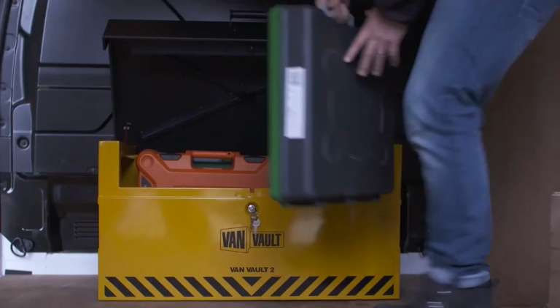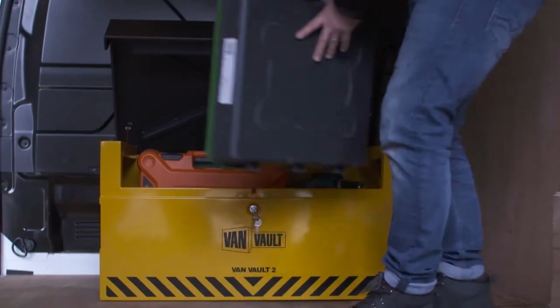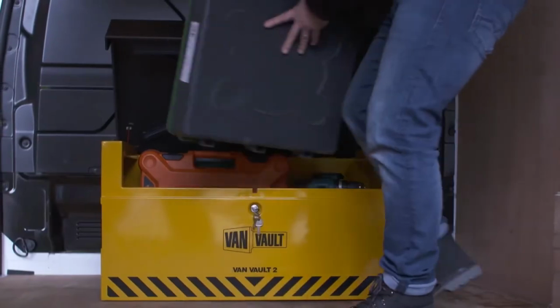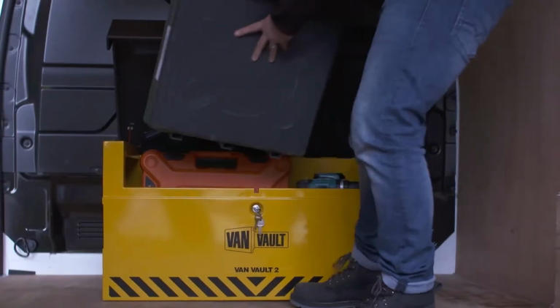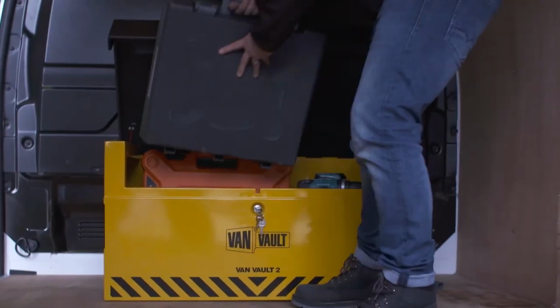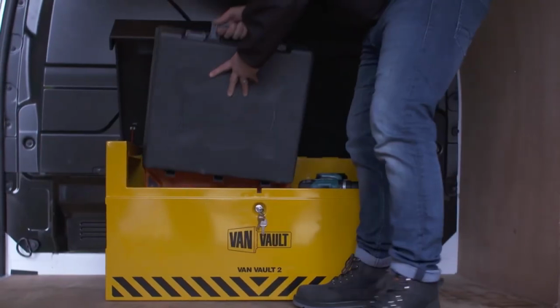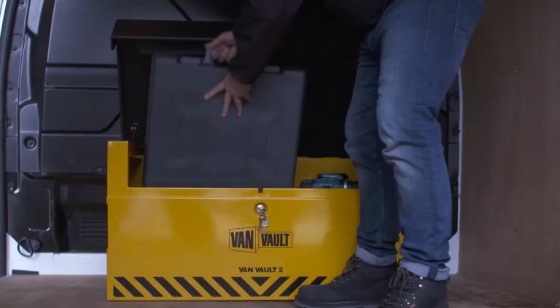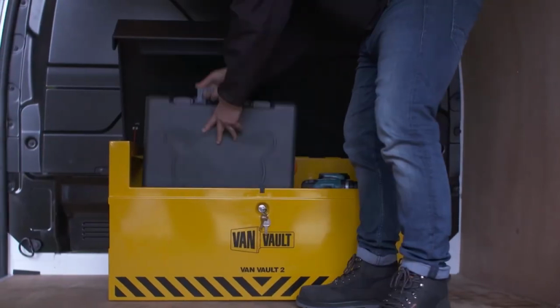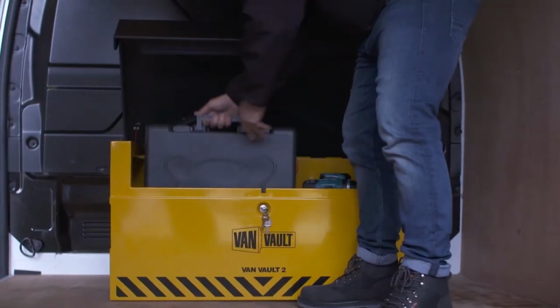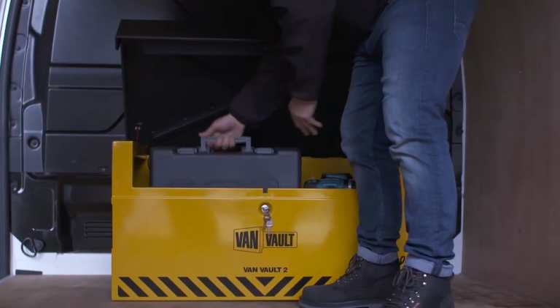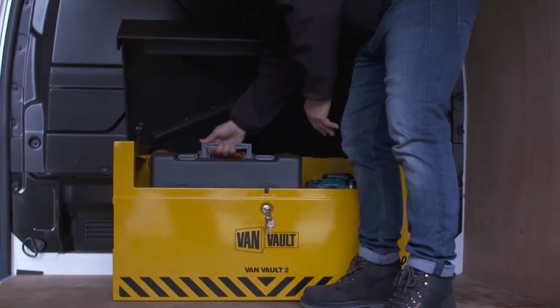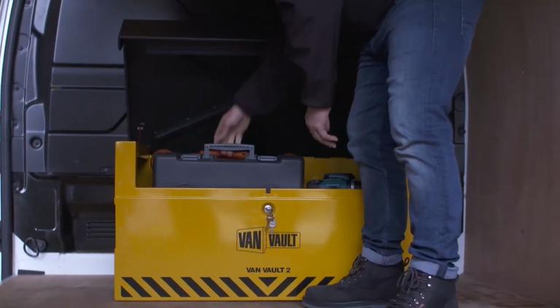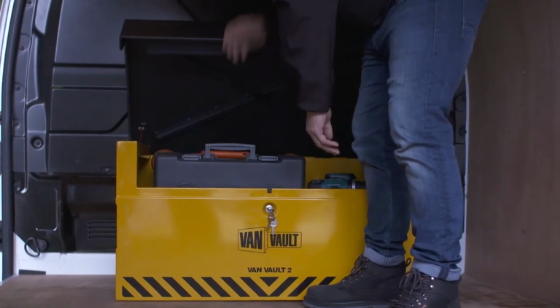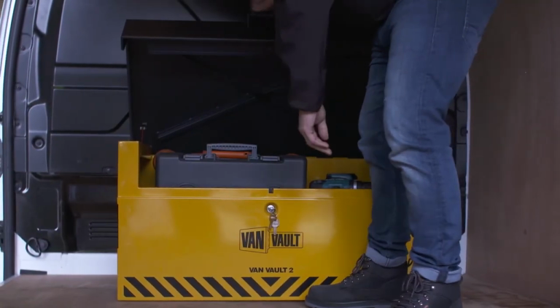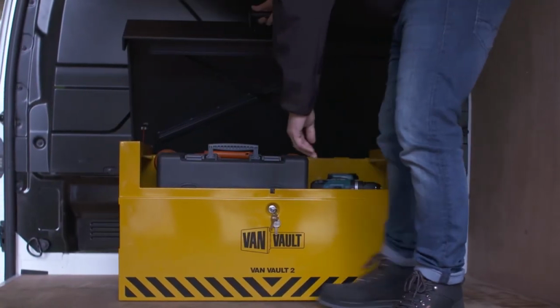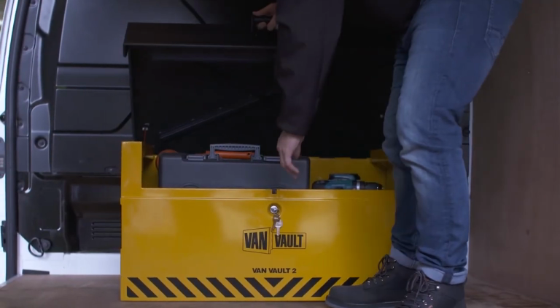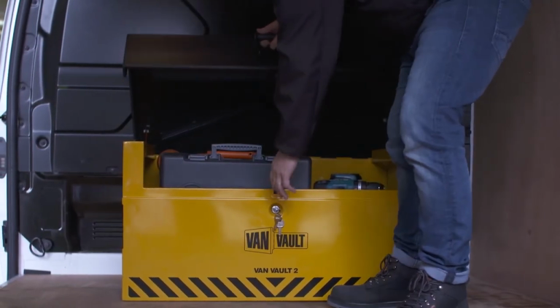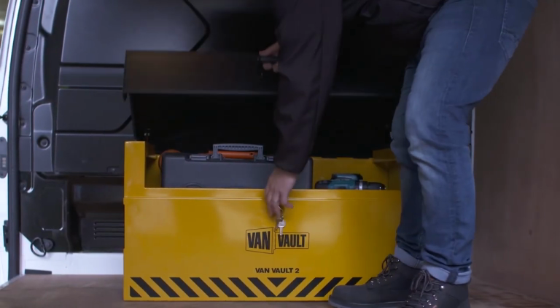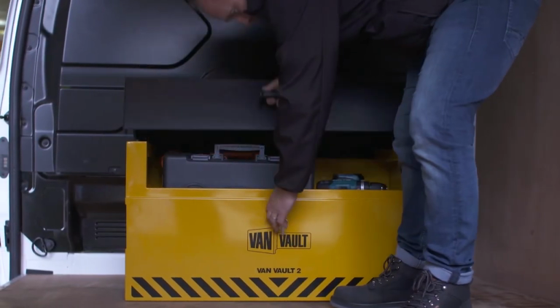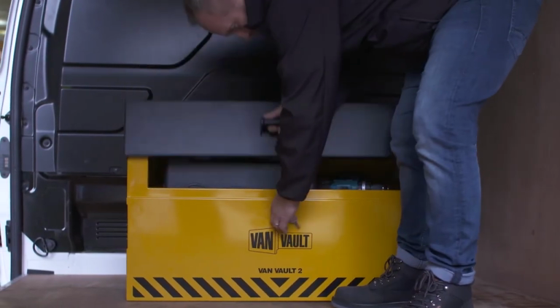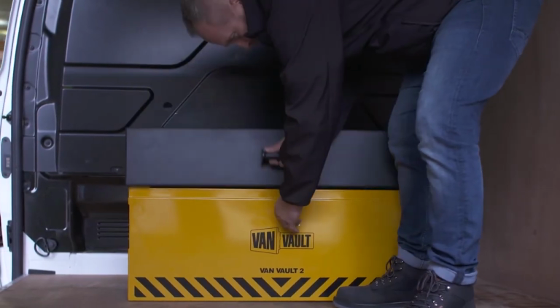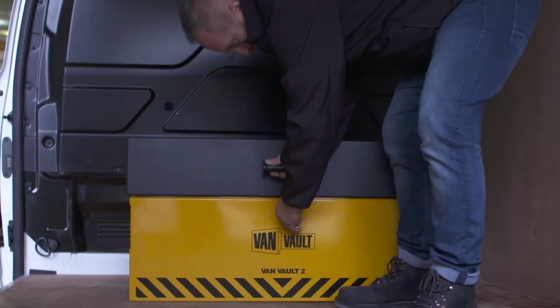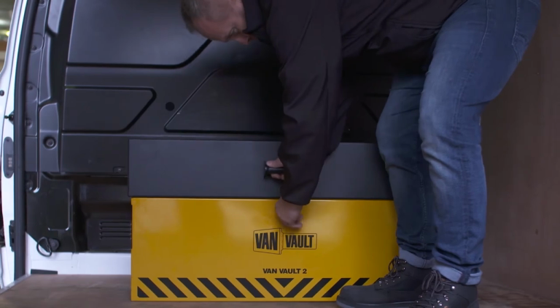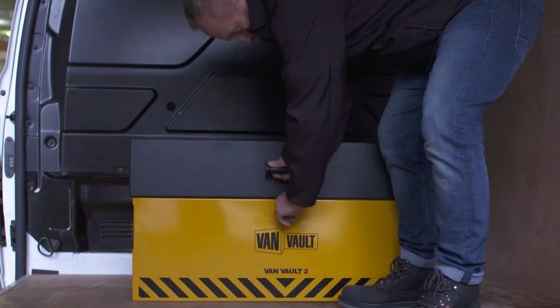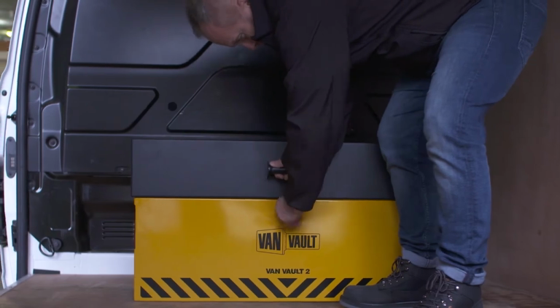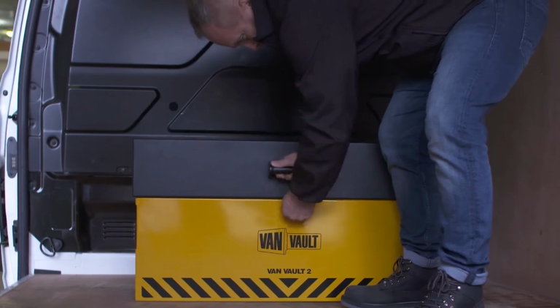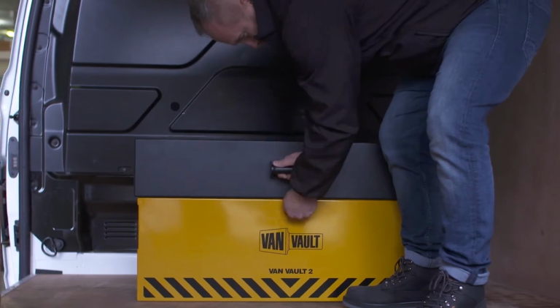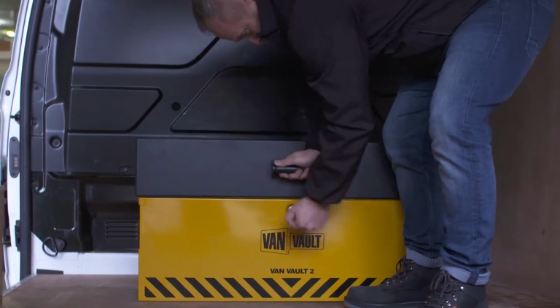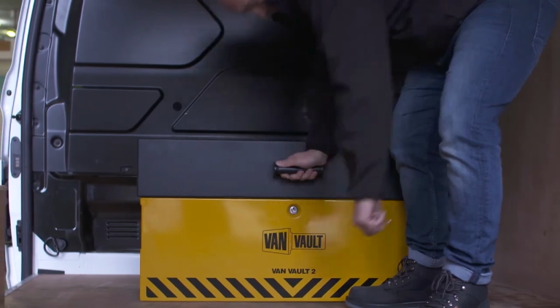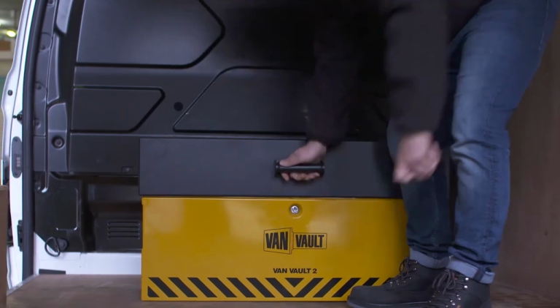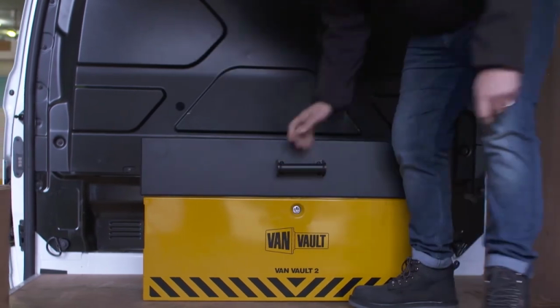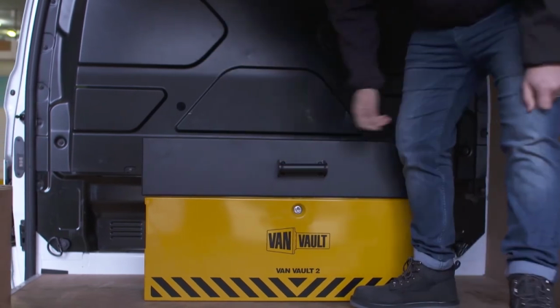And to make your working day easier, the VanVault 2 has been designed so there's loads of room to fit your kit inside.